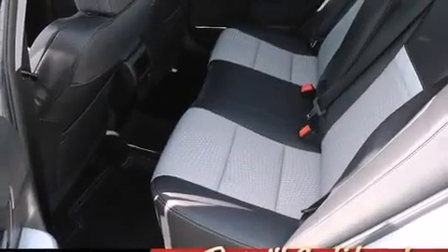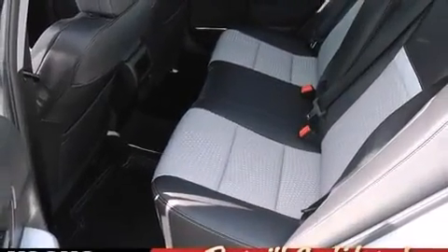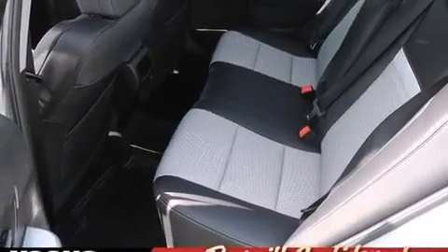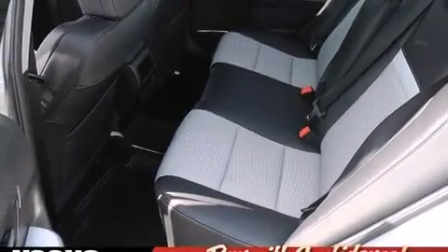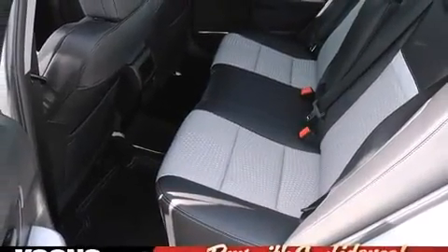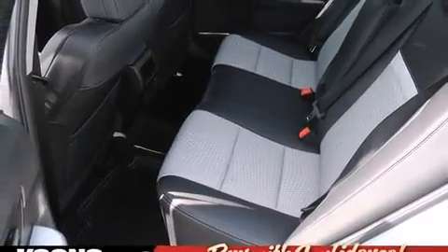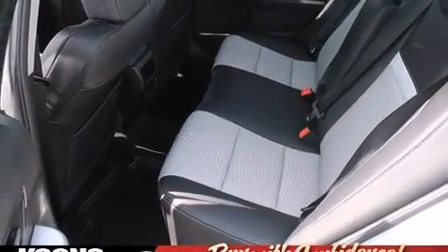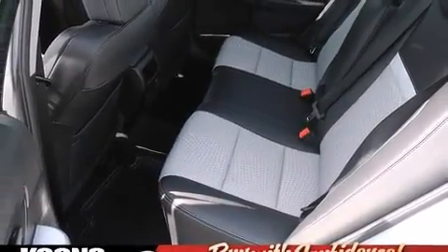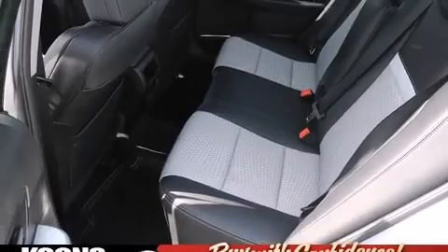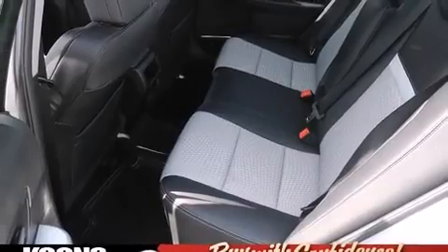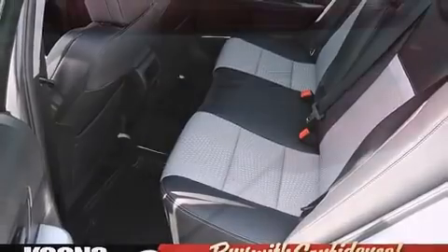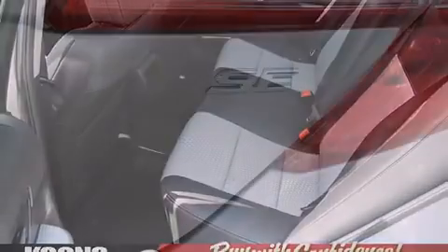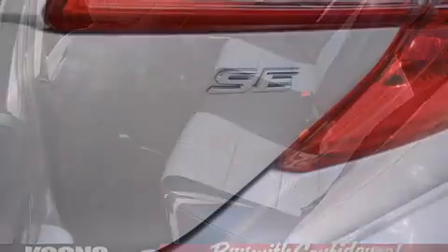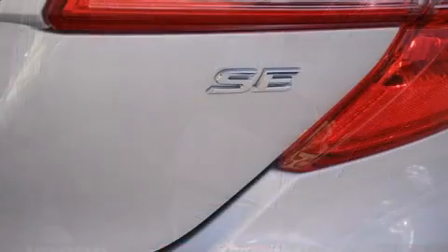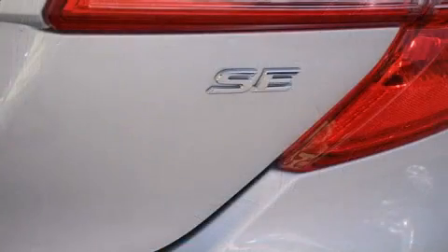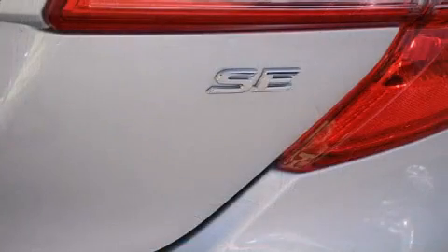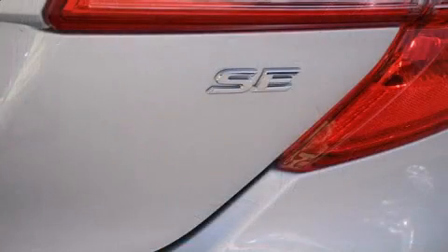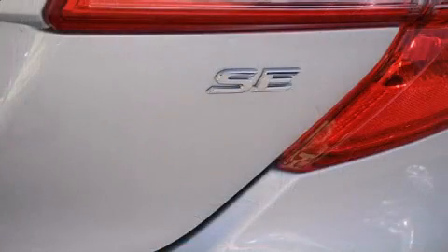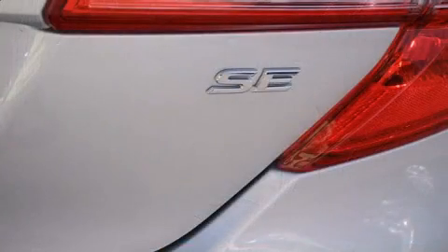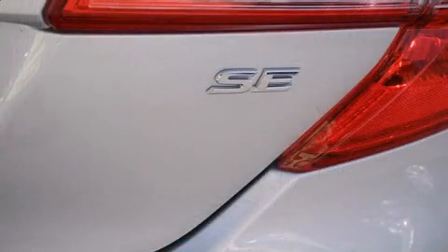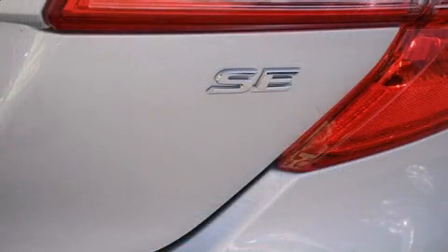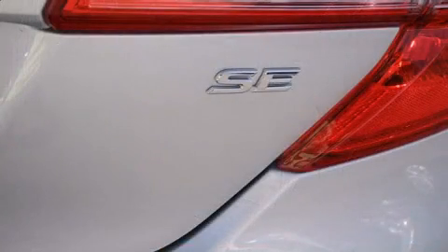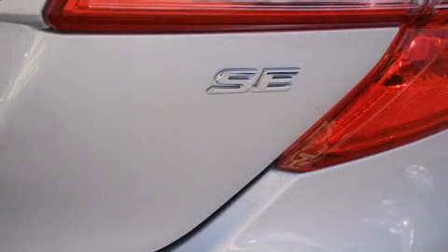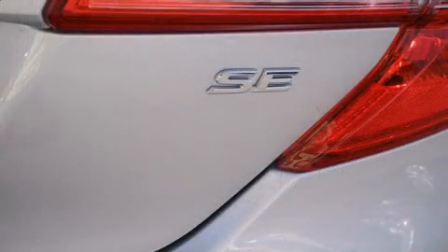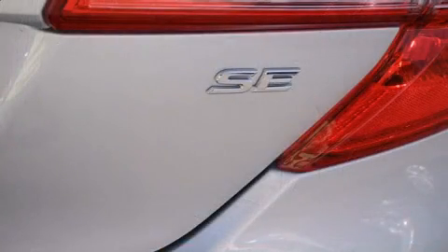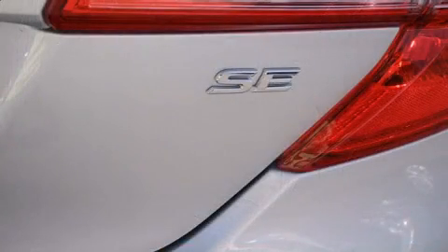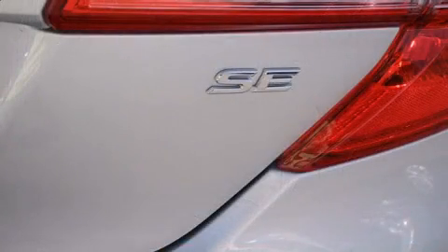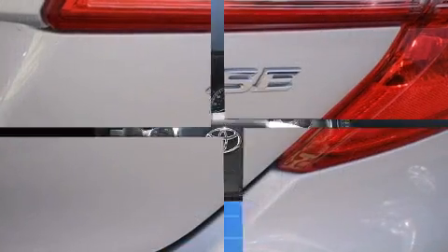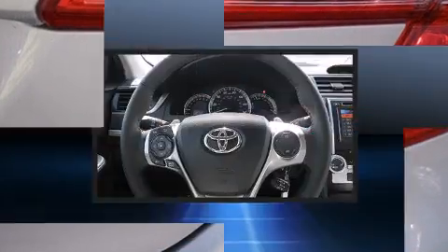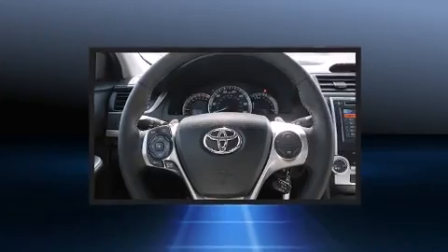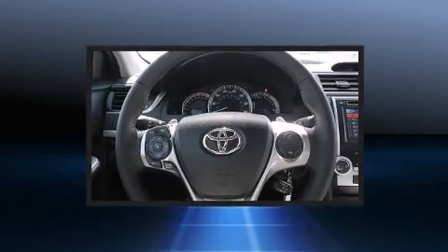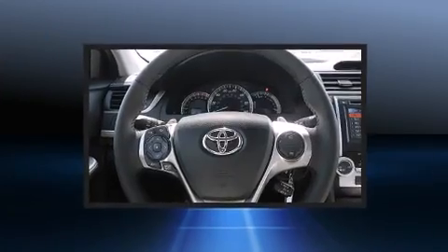All of the following features are included: front fog lights, an overhead console, and a split-folding rear seat.